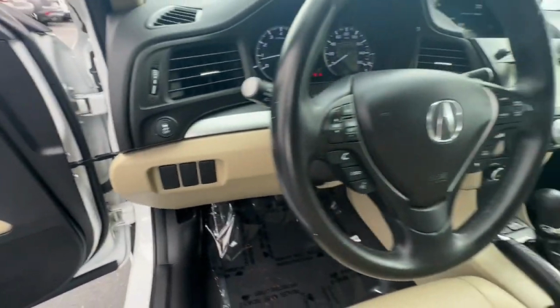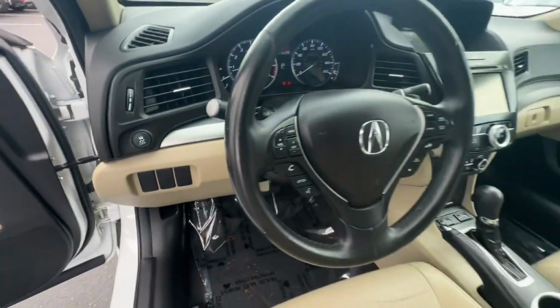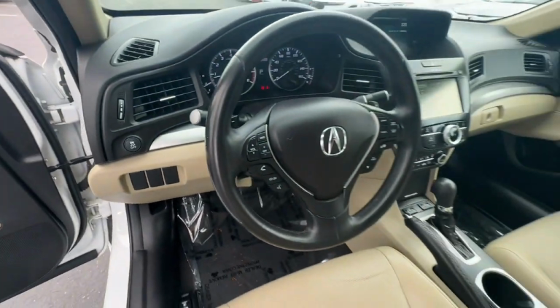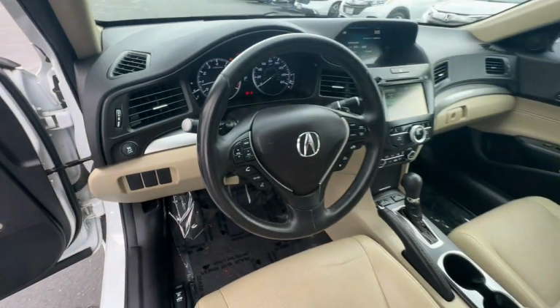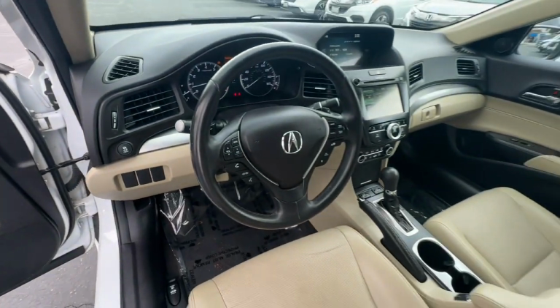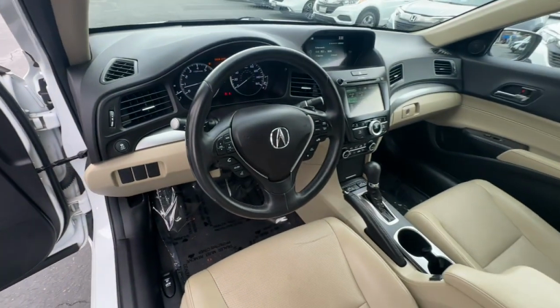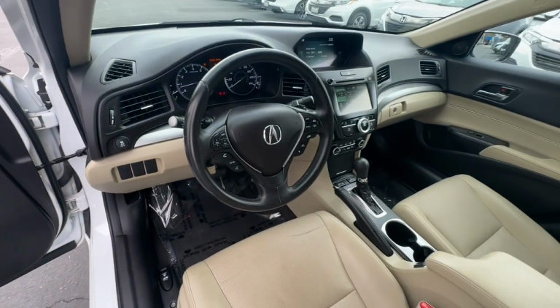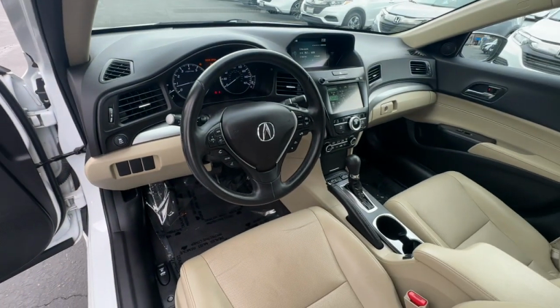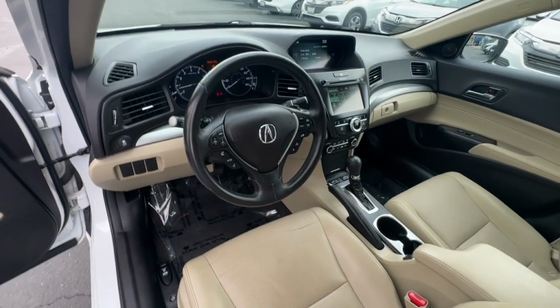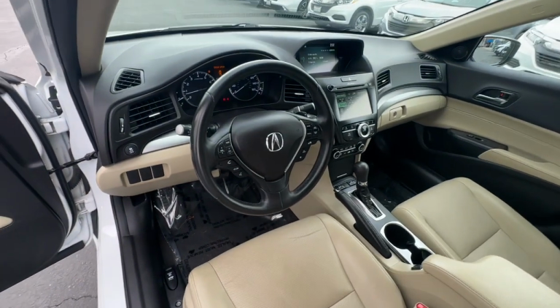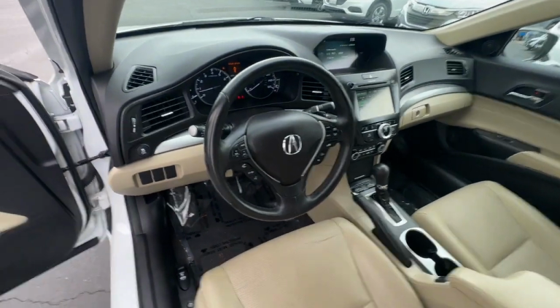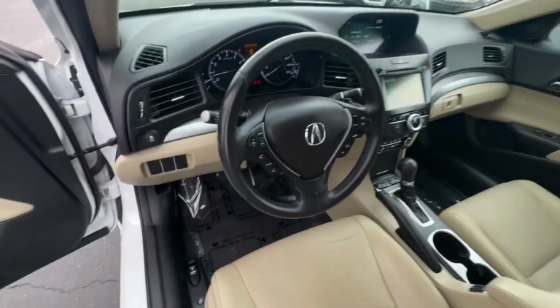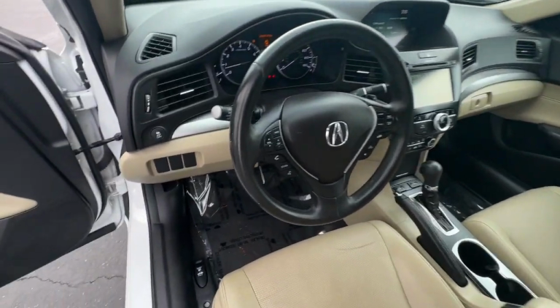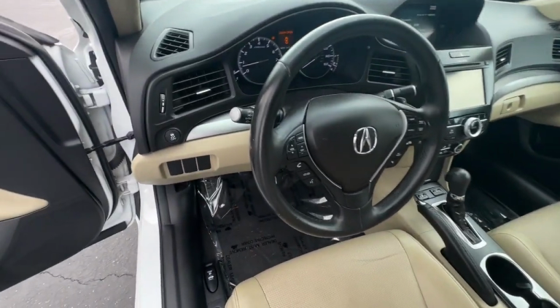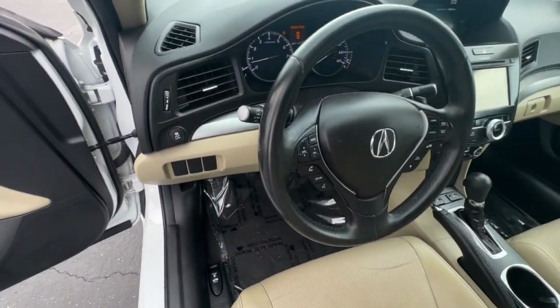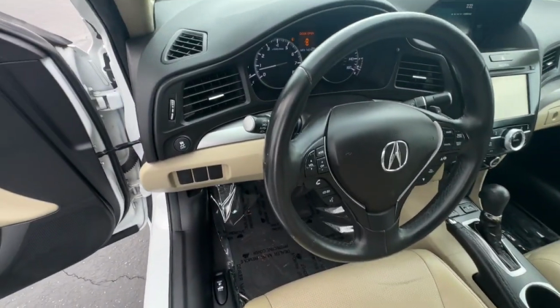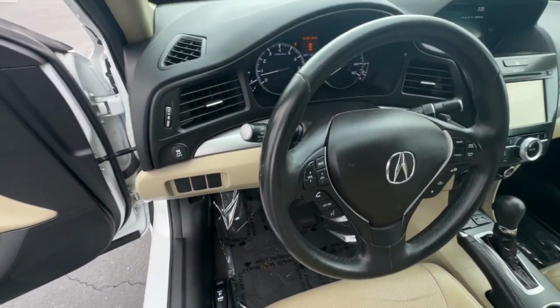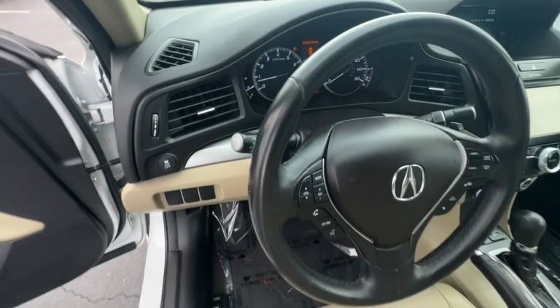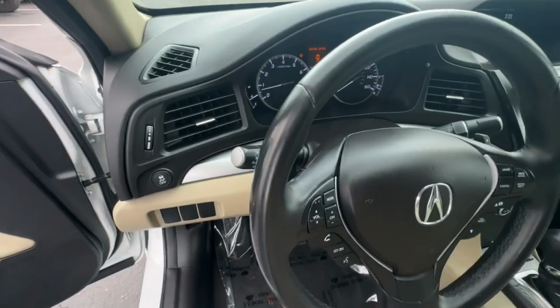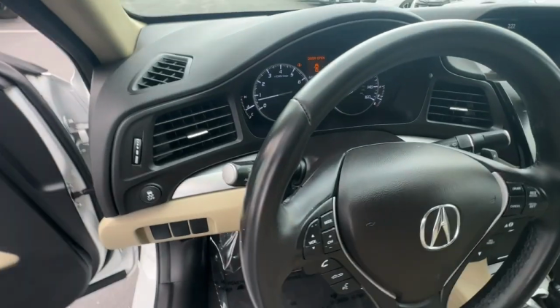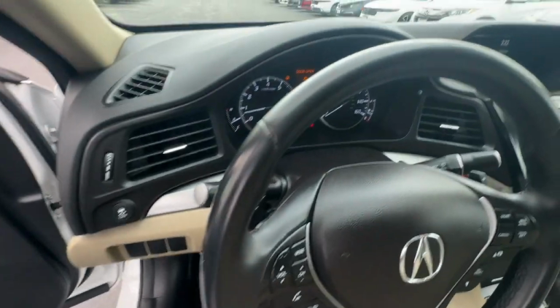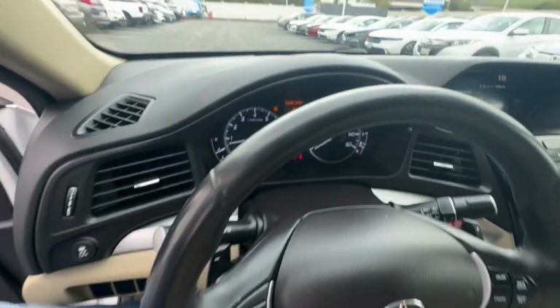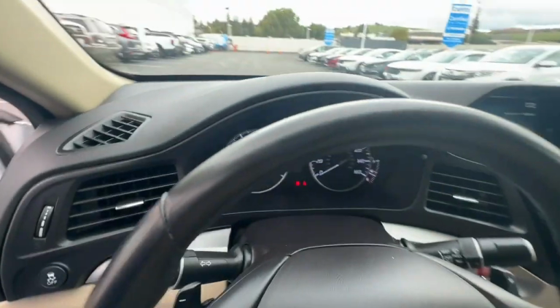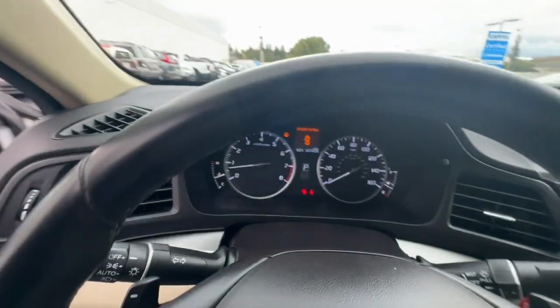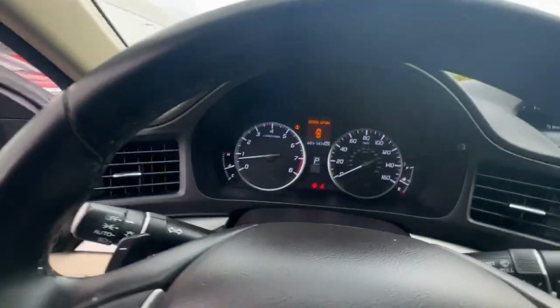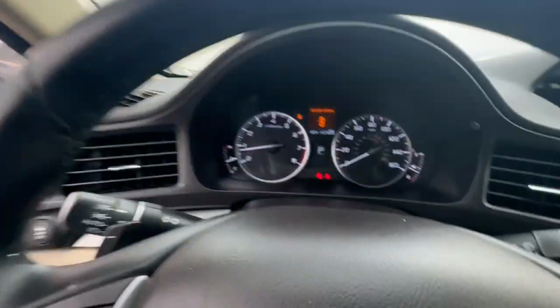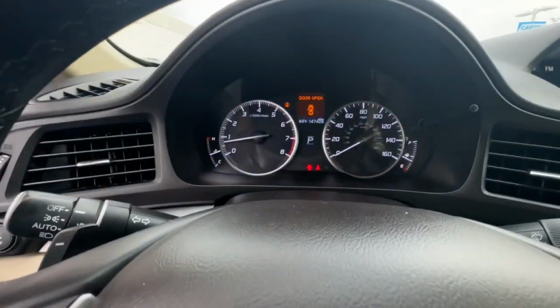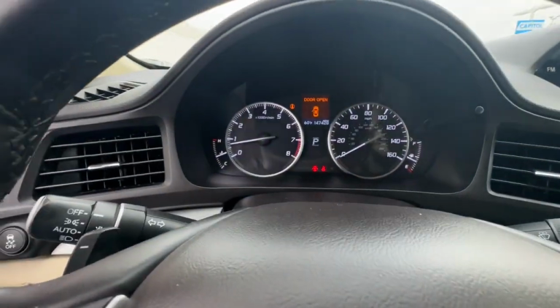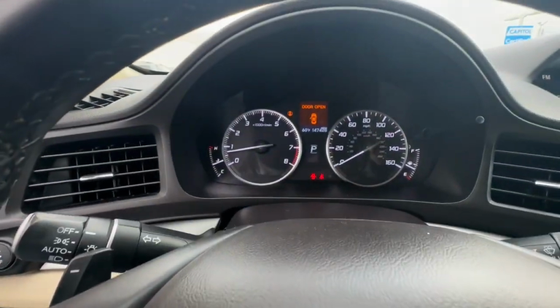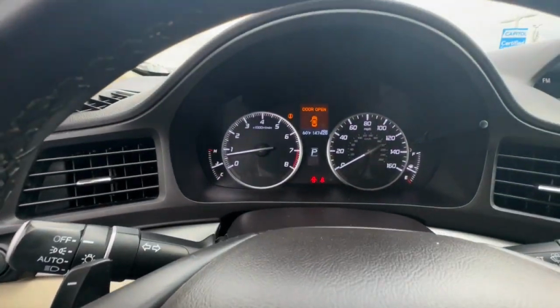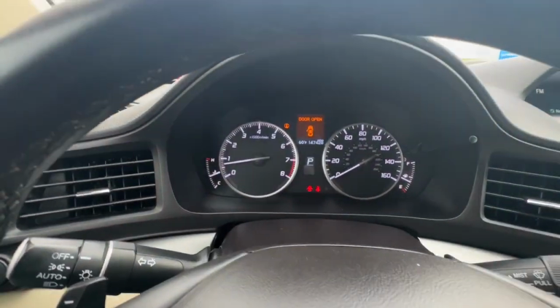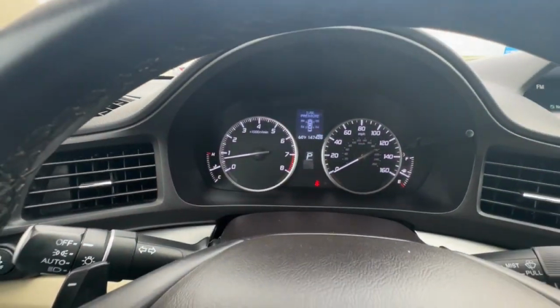Electronic stability control, alarm, steering wheel audio controls, heated front seat.